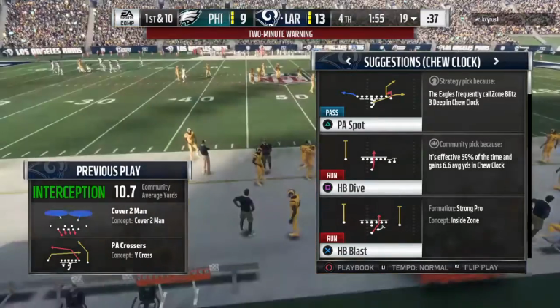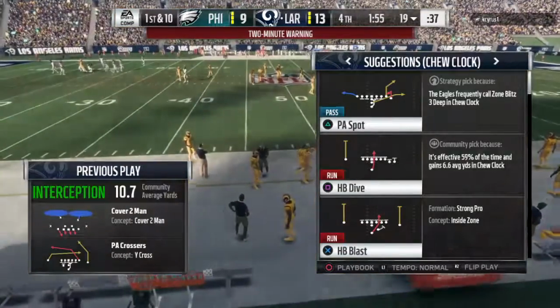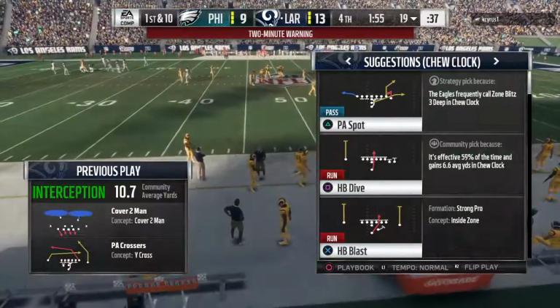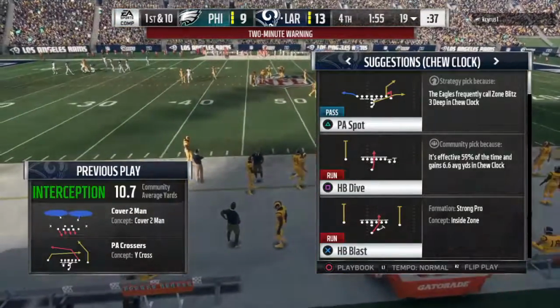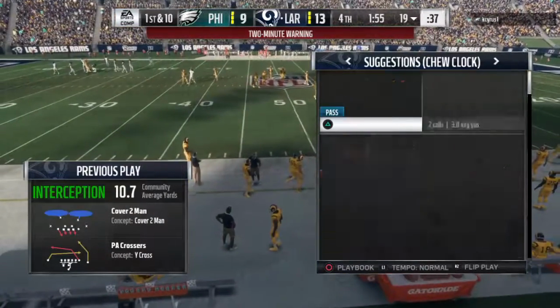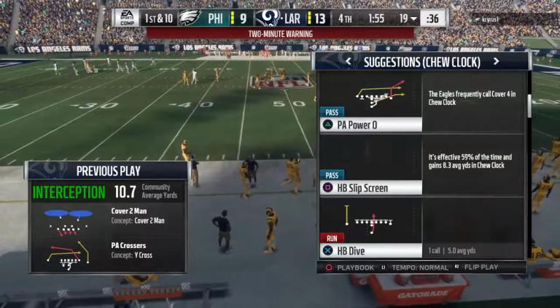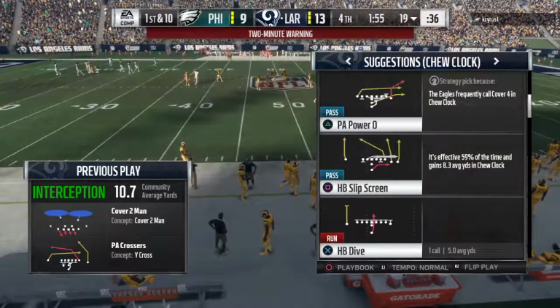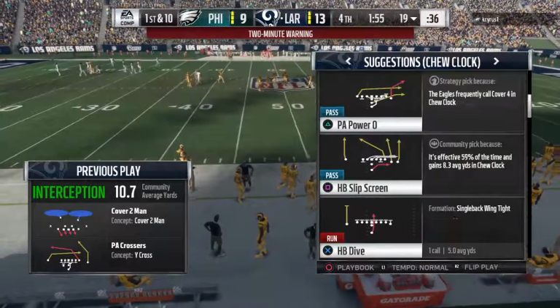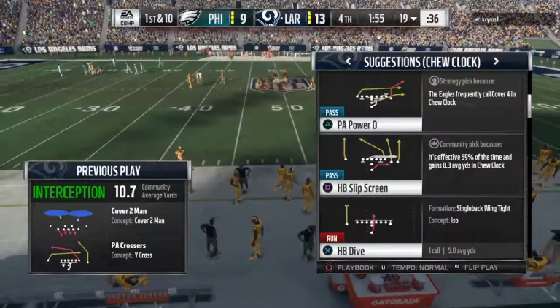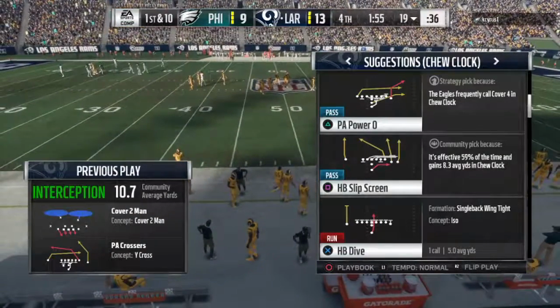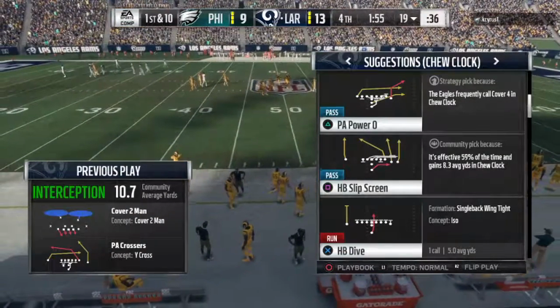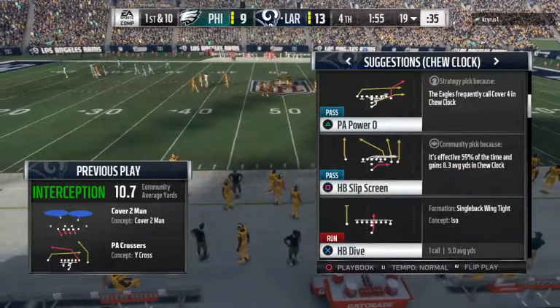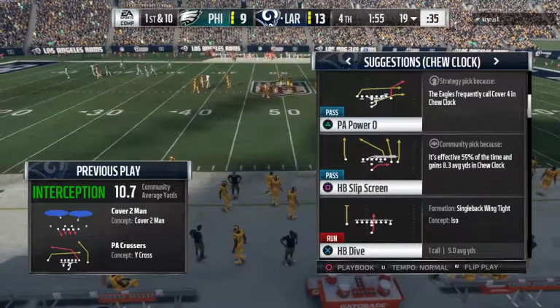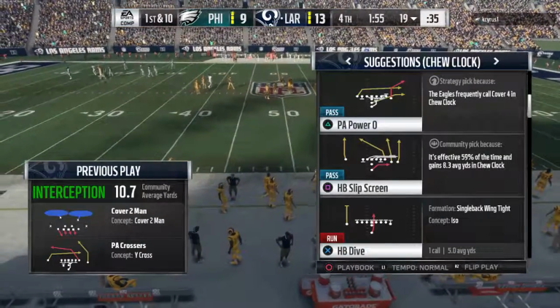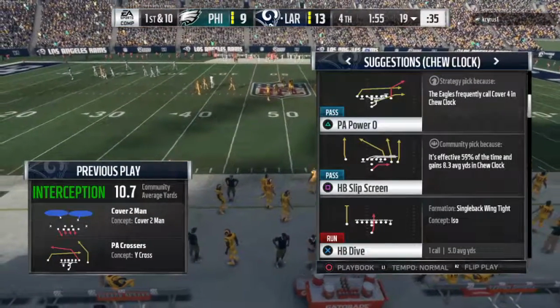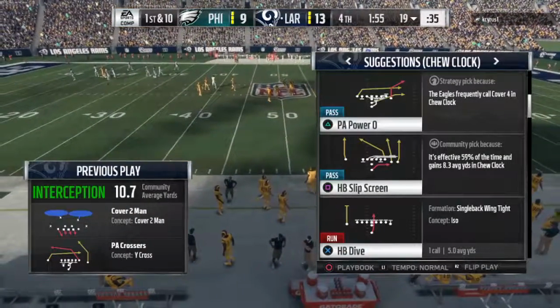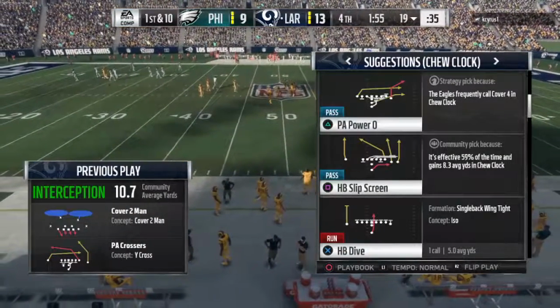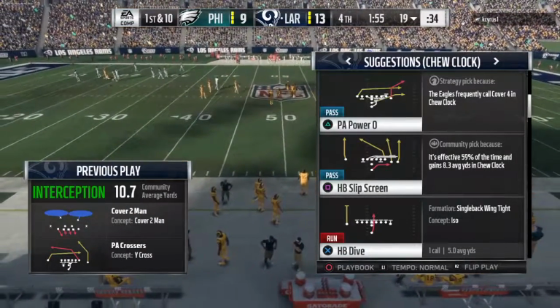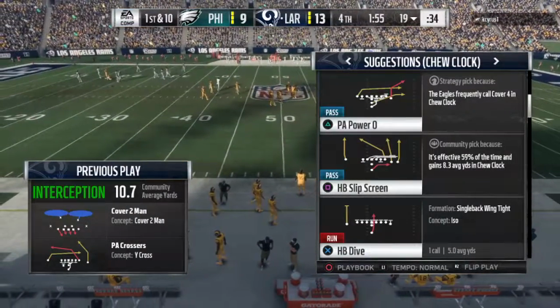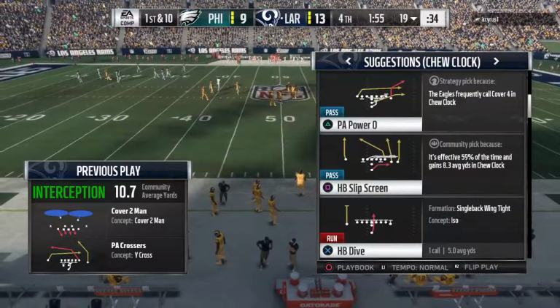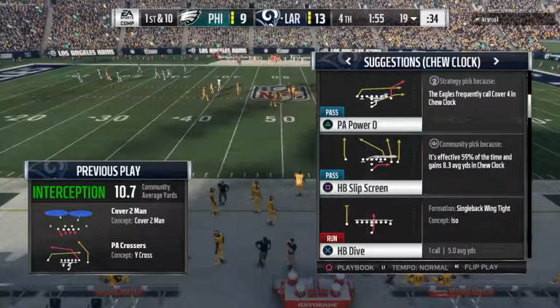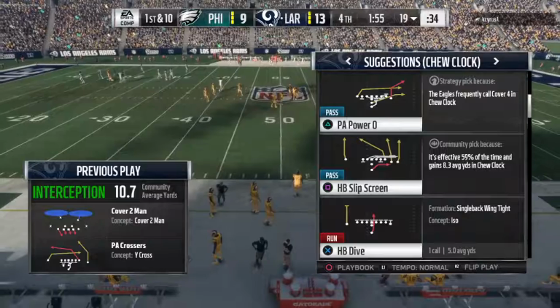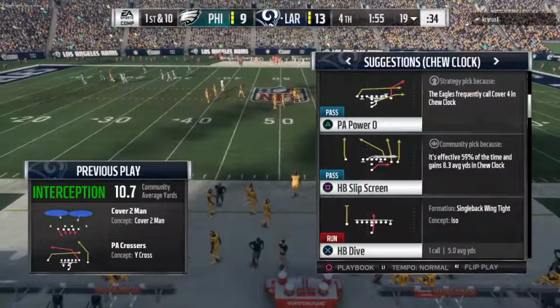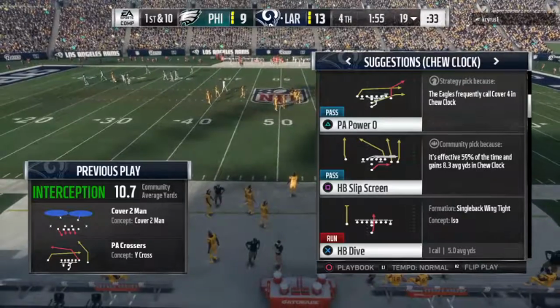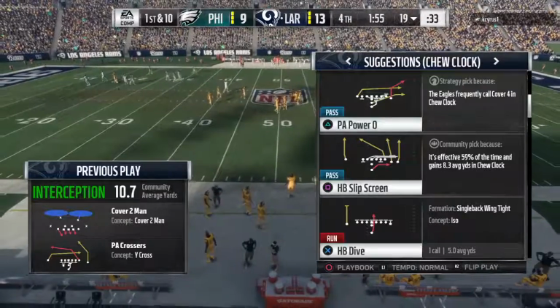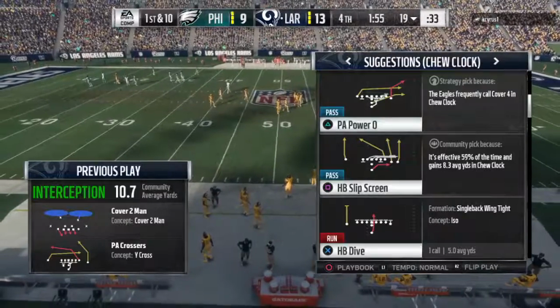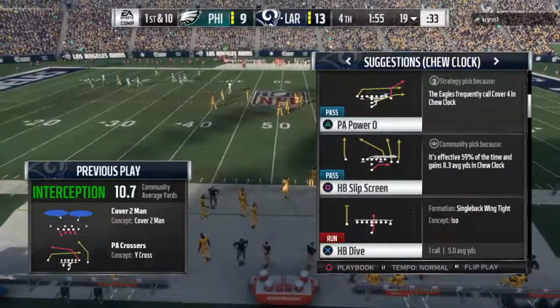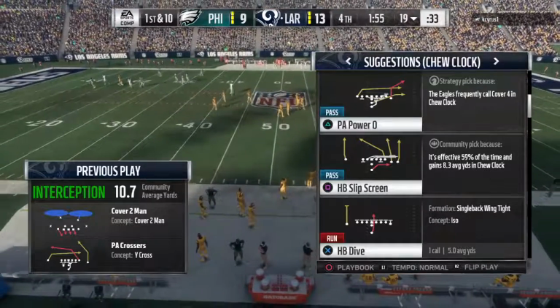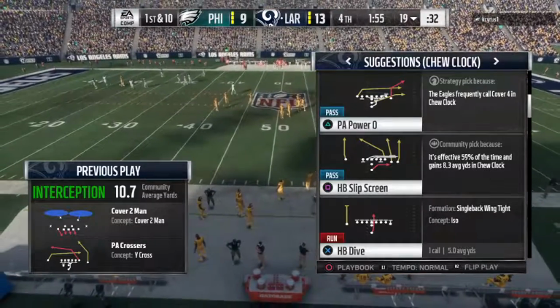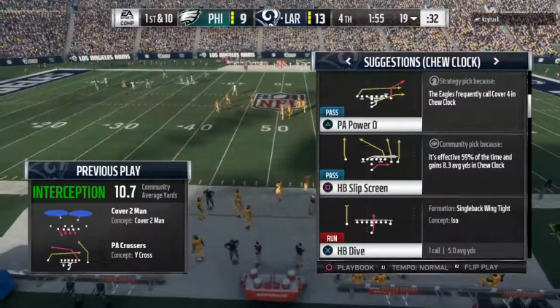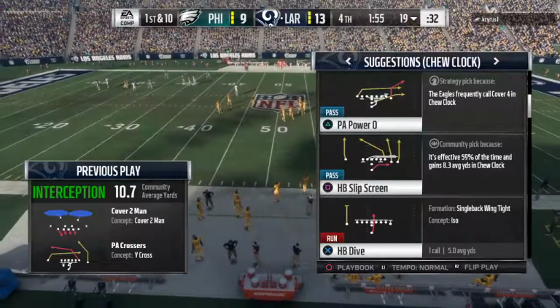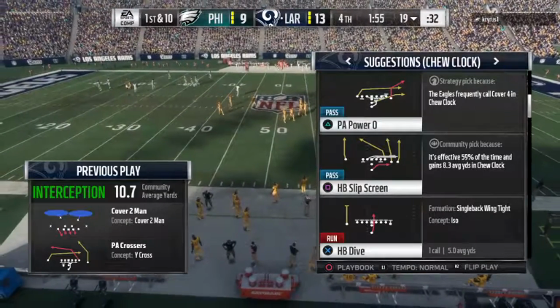Time for a break — we'll come back for the electrifying conclusion after this.